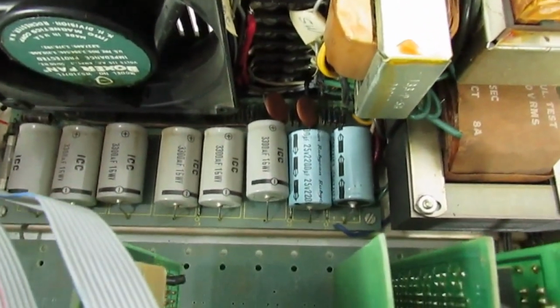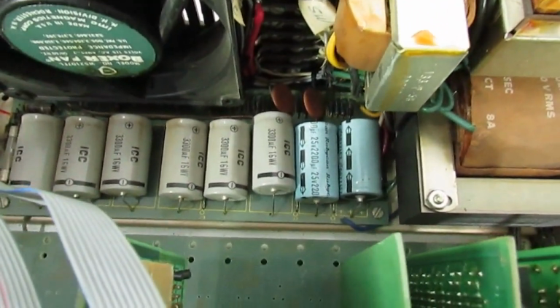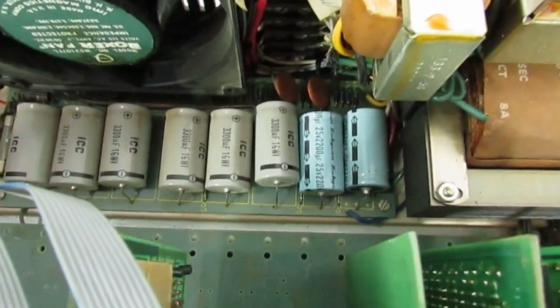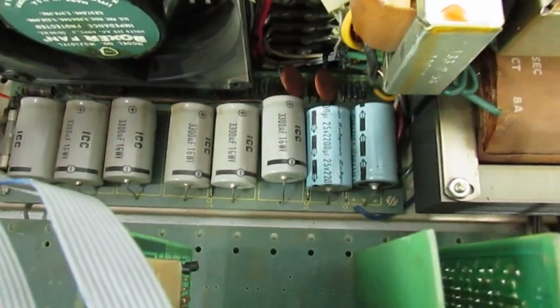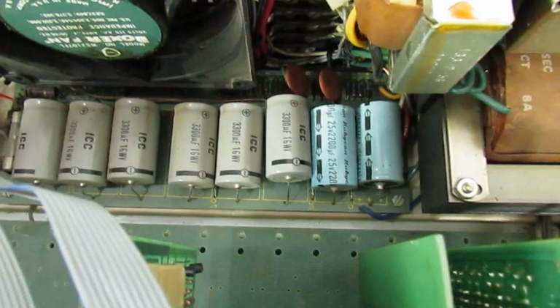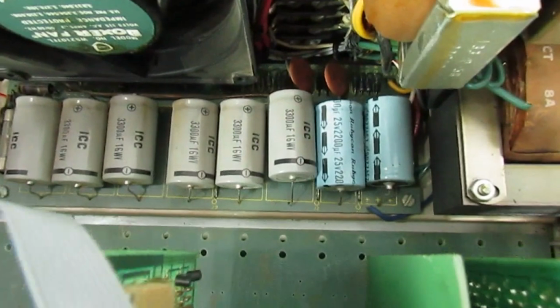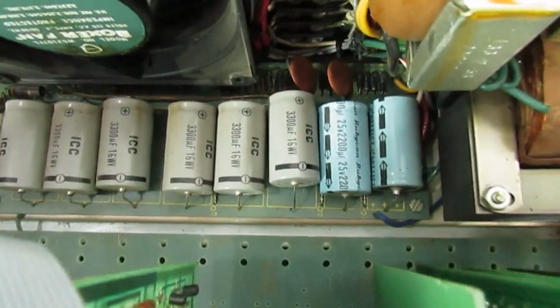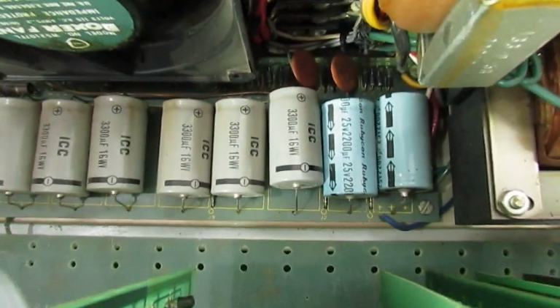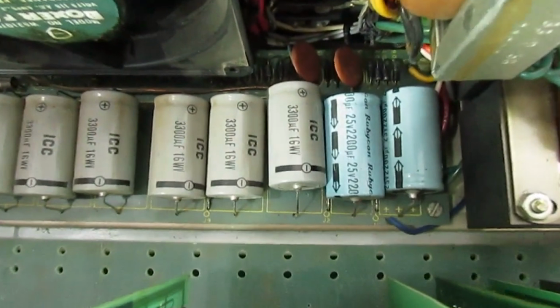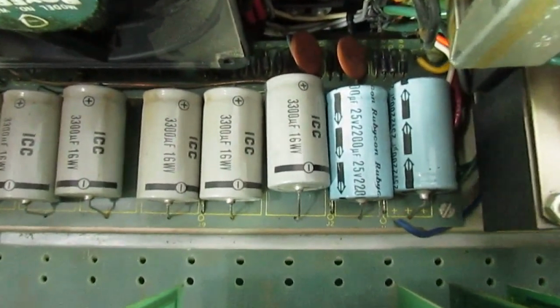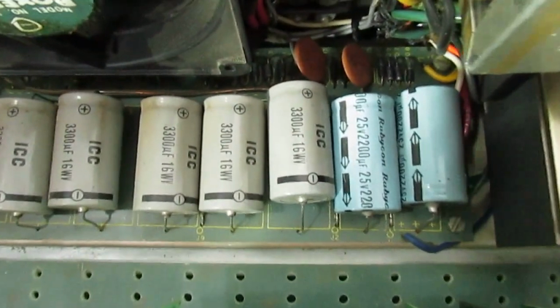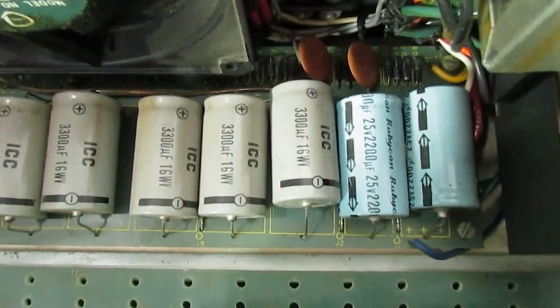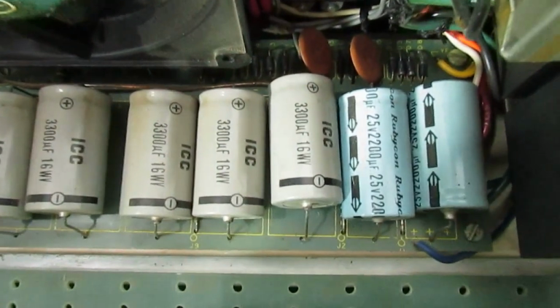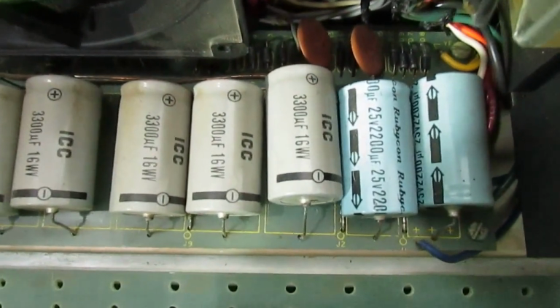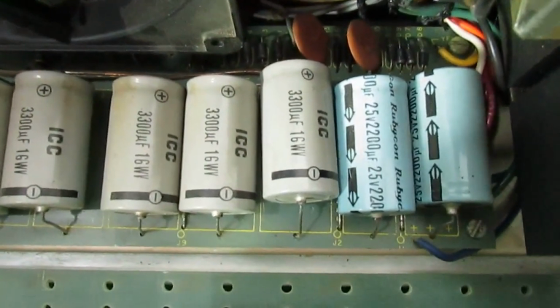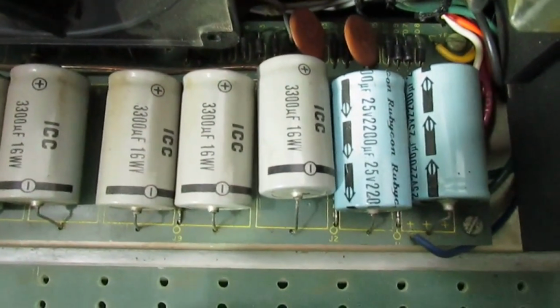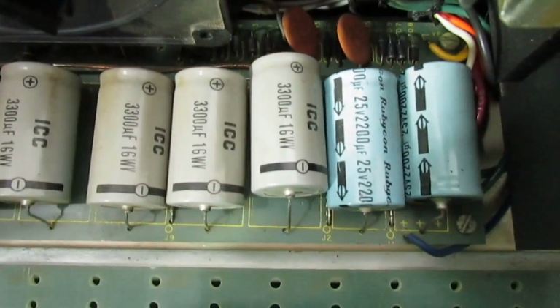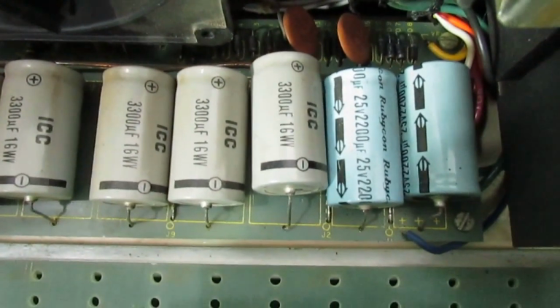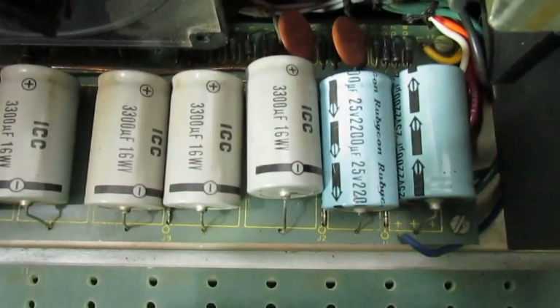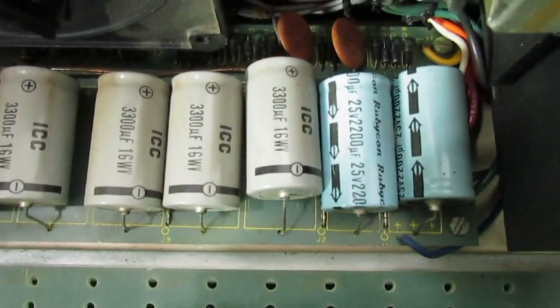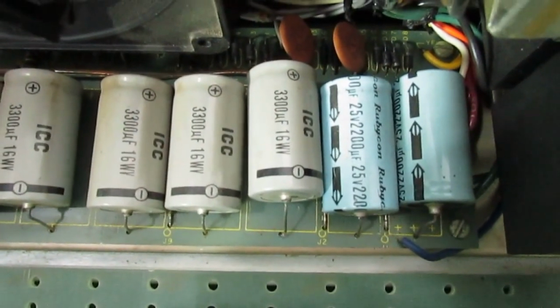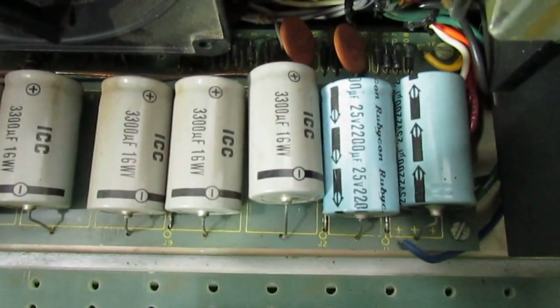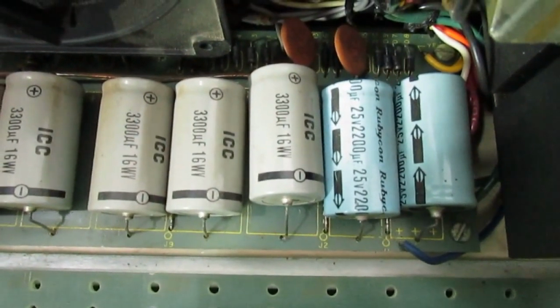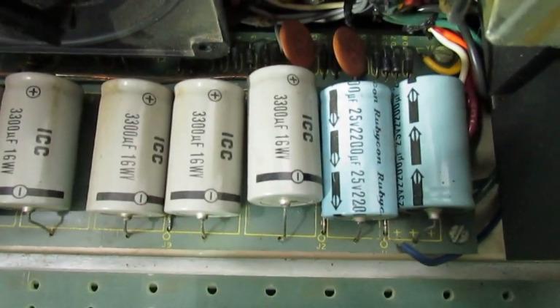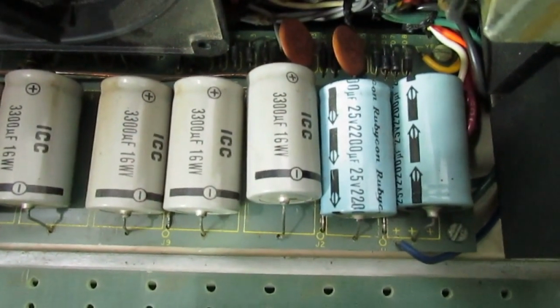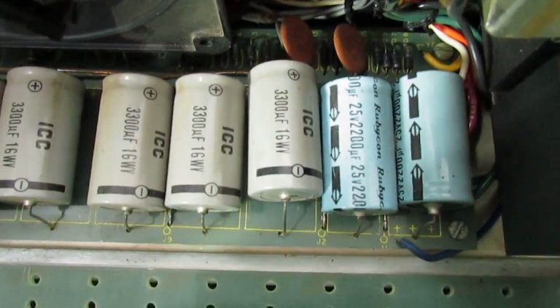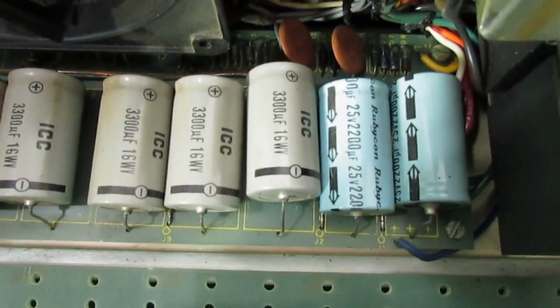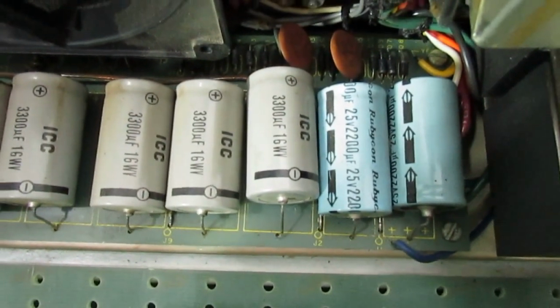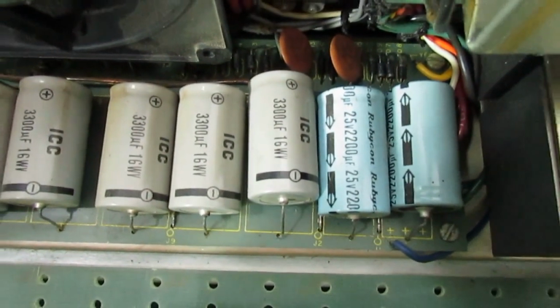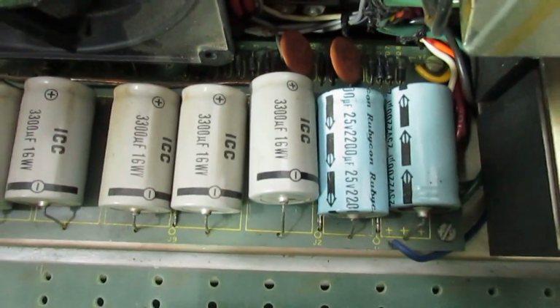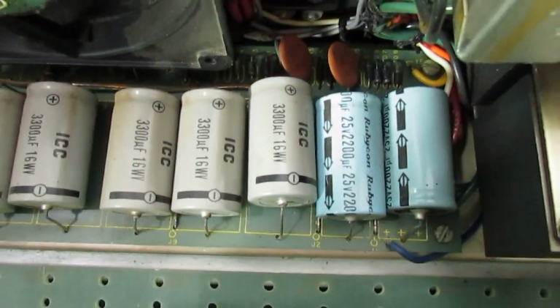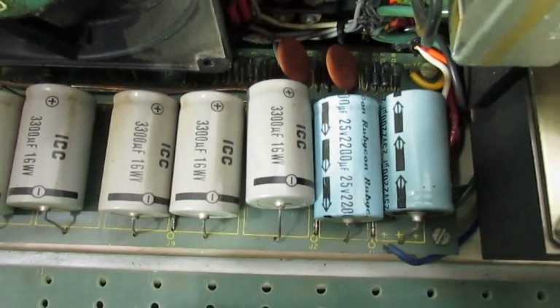There is a loose one right here. As you can see, it needs to be re-soldered again.